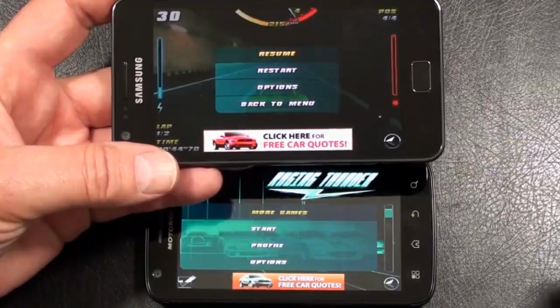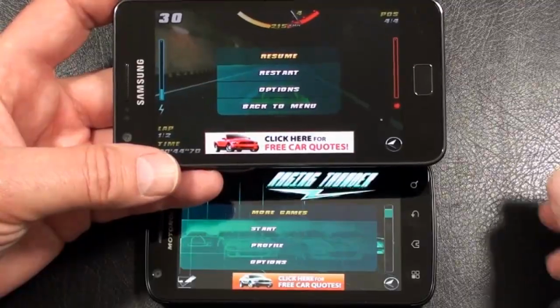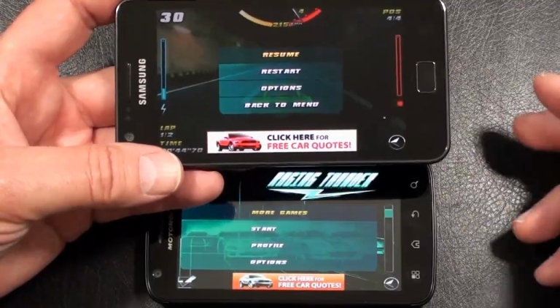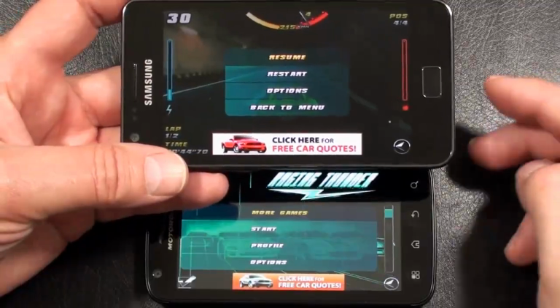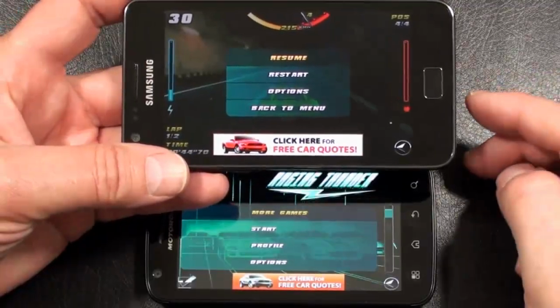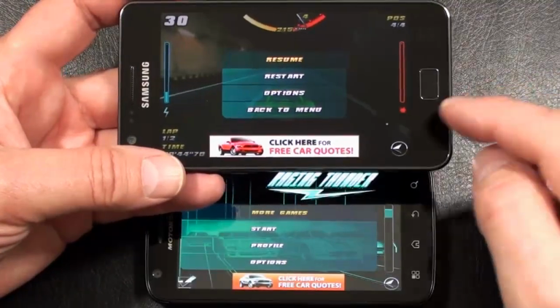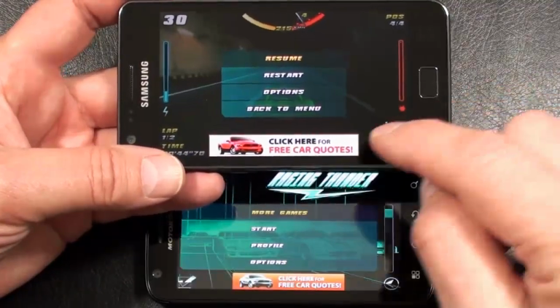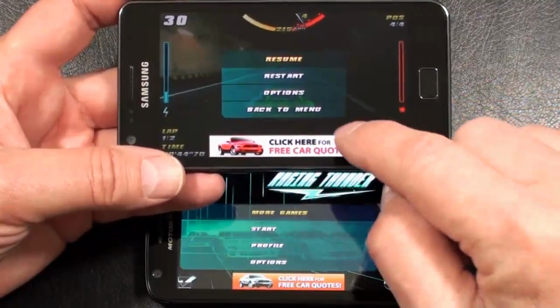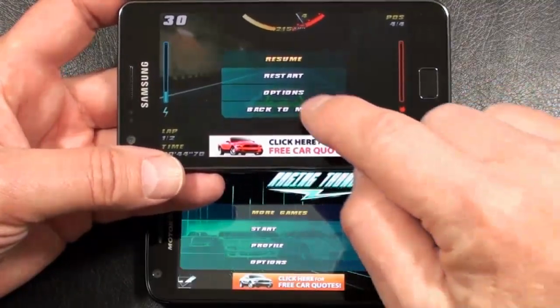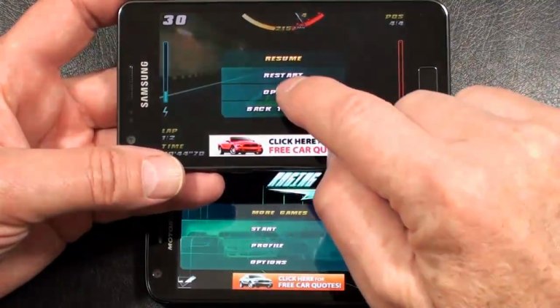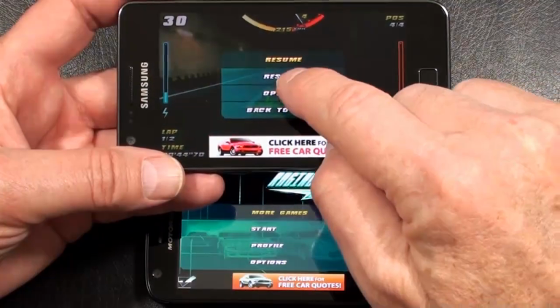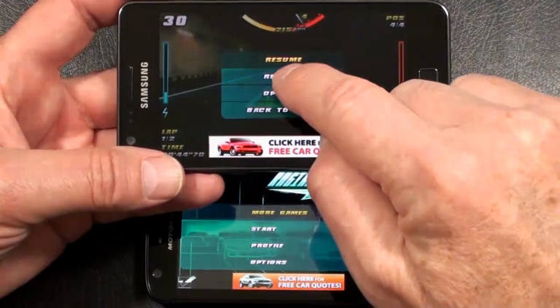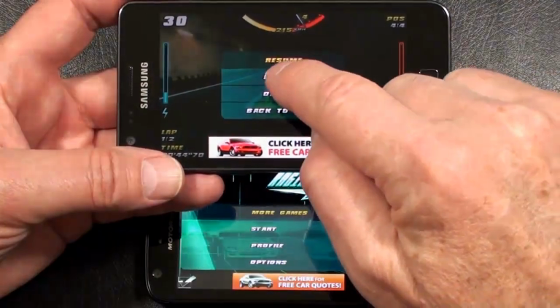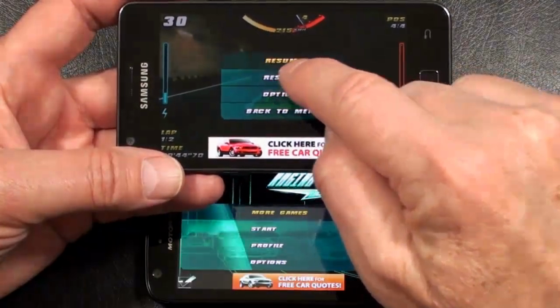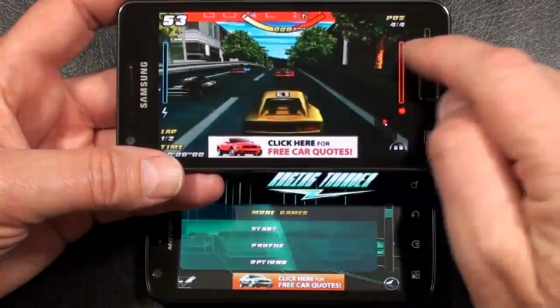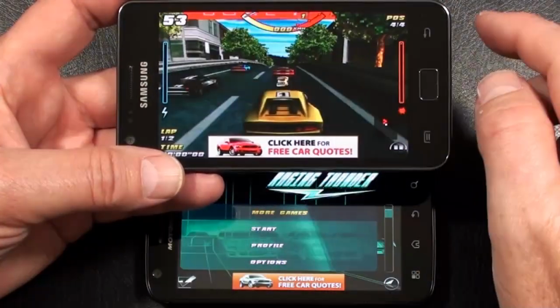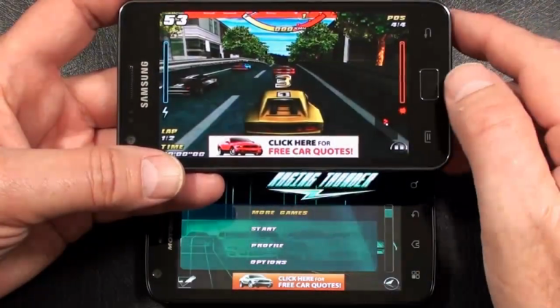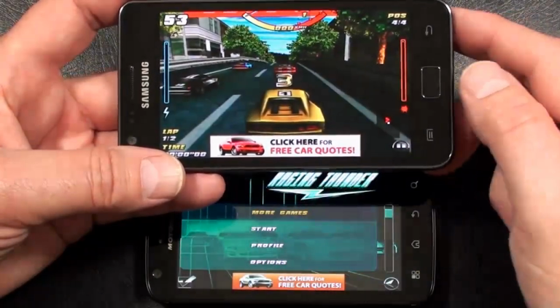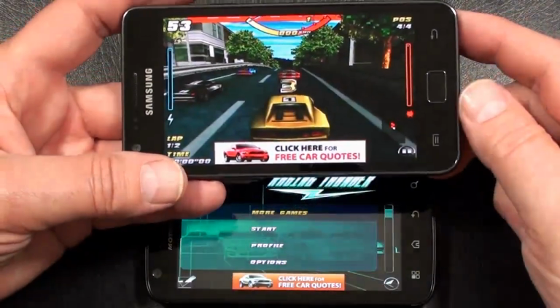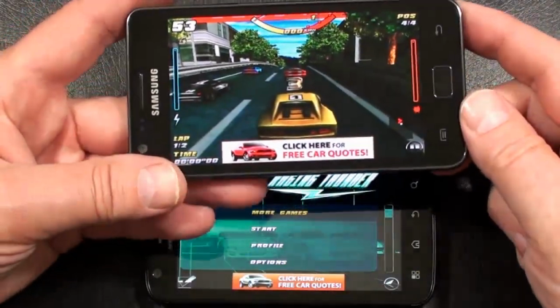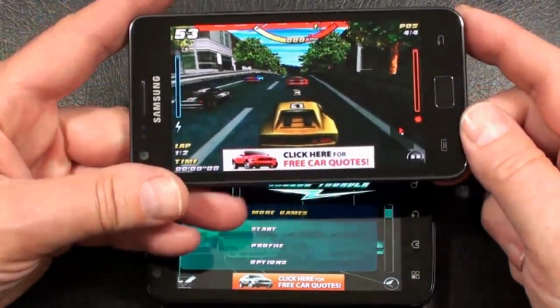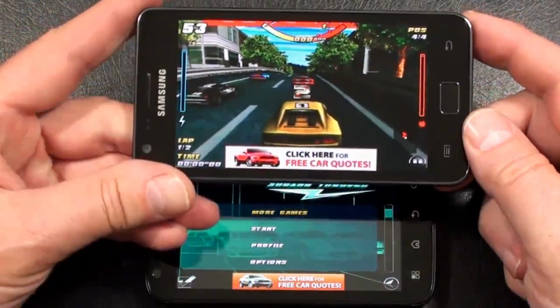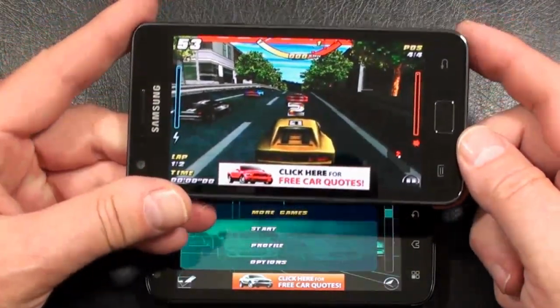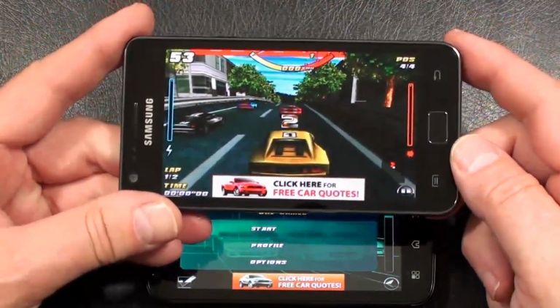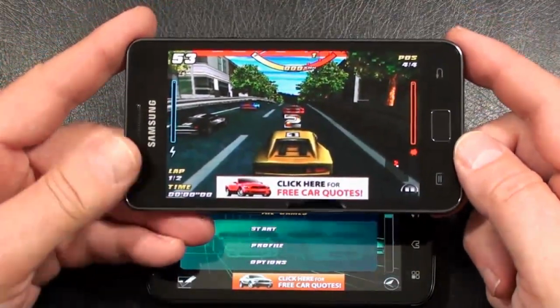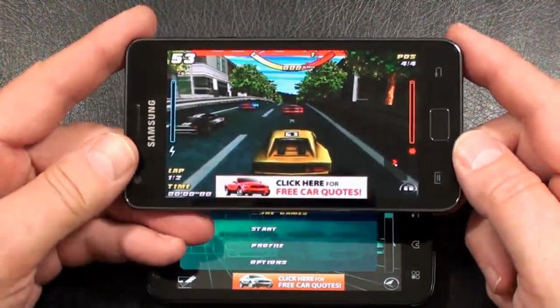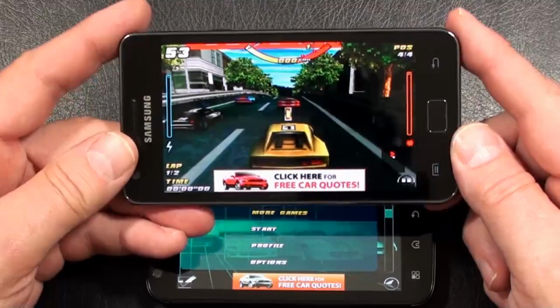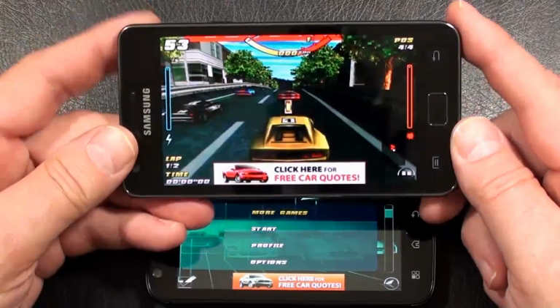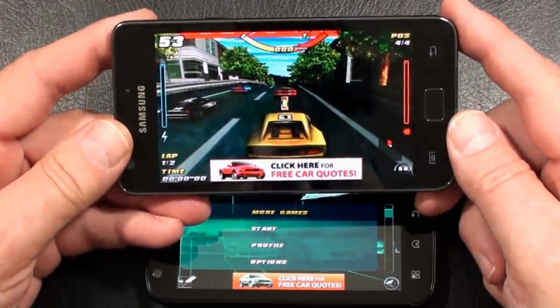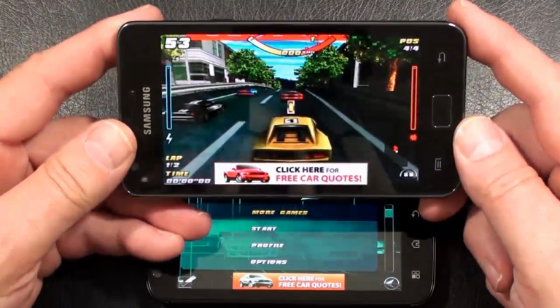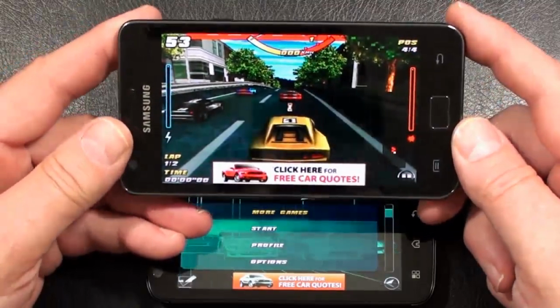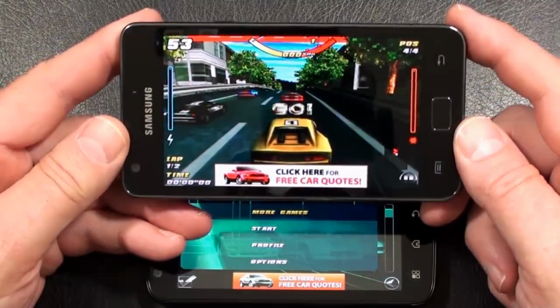Alright, let's try a little gaming on the Galaxy S2.